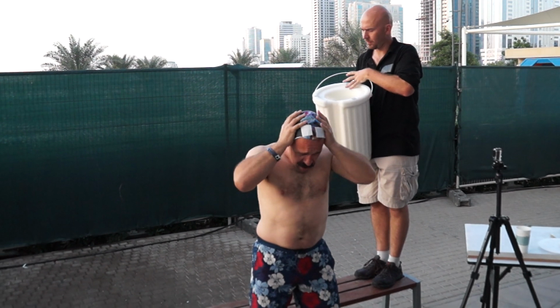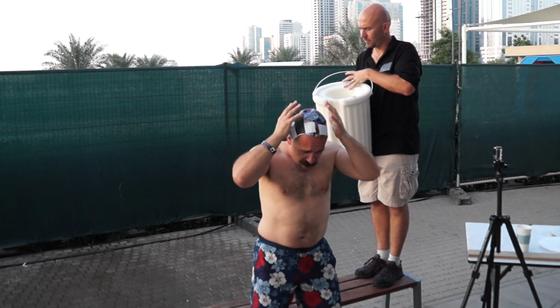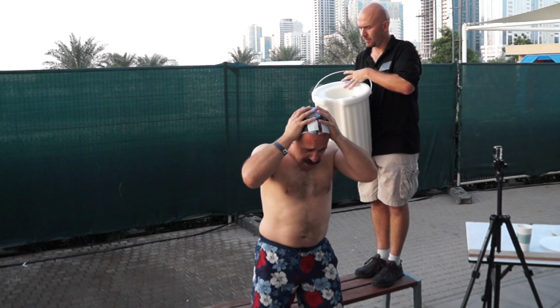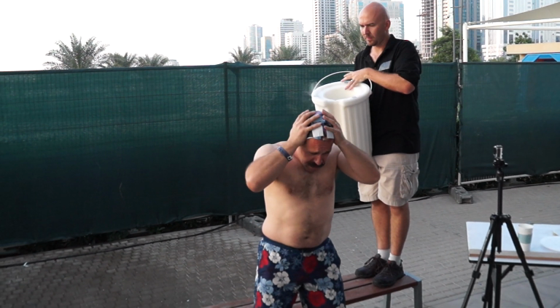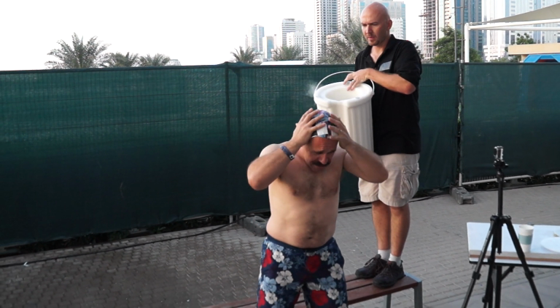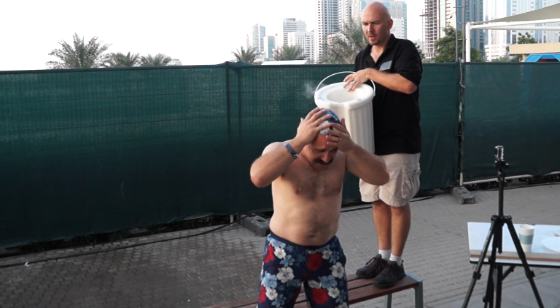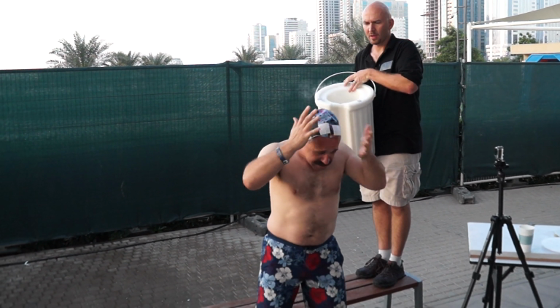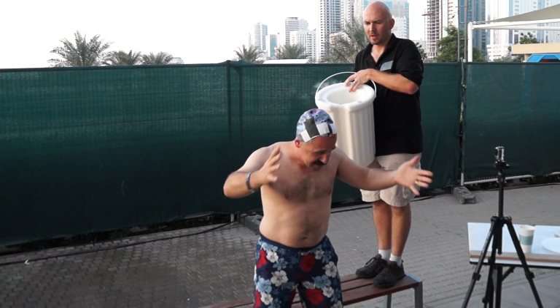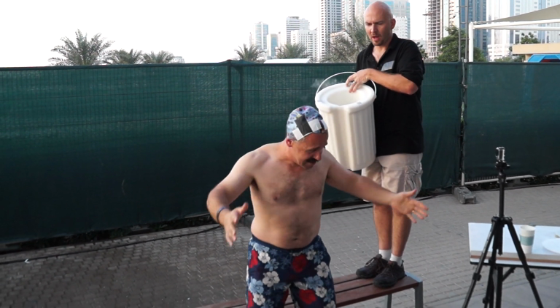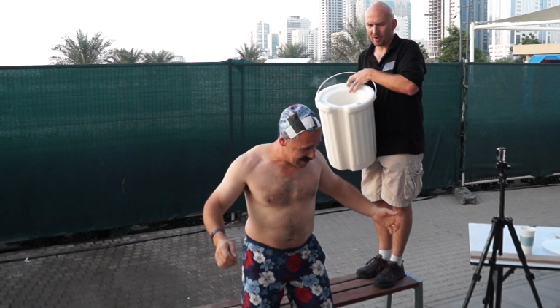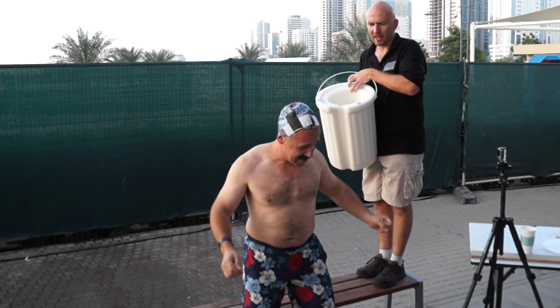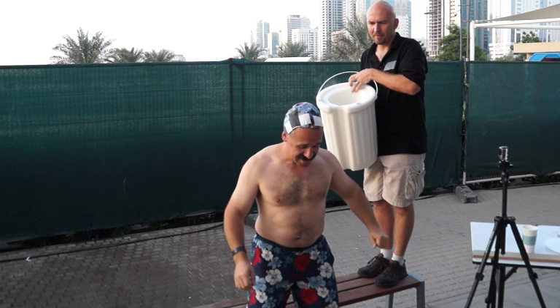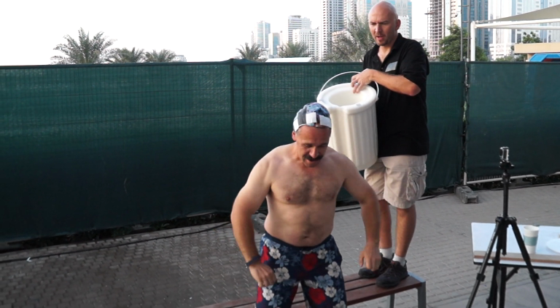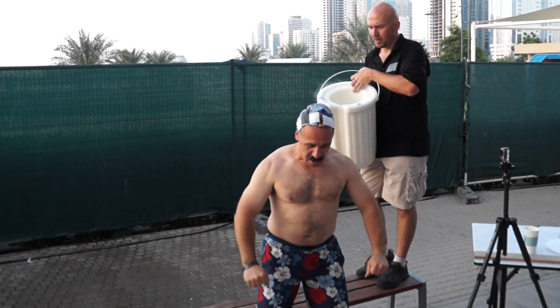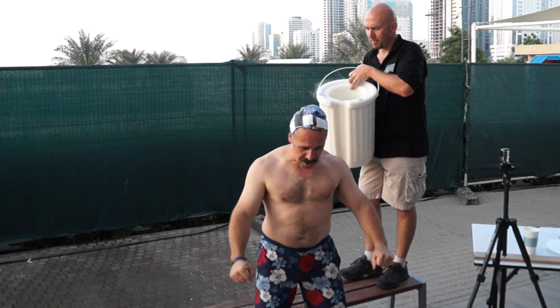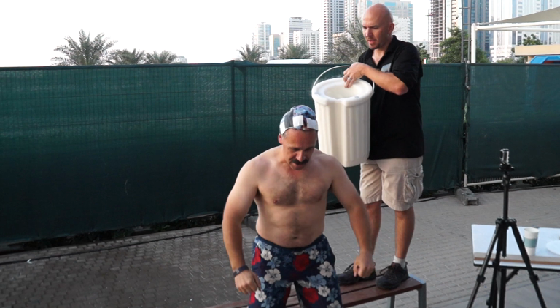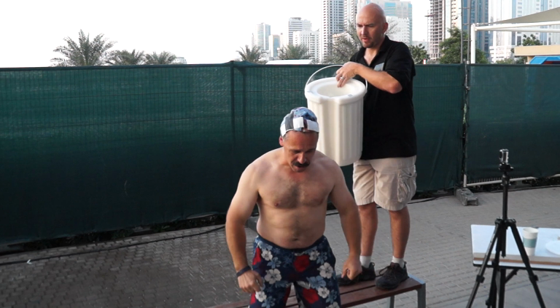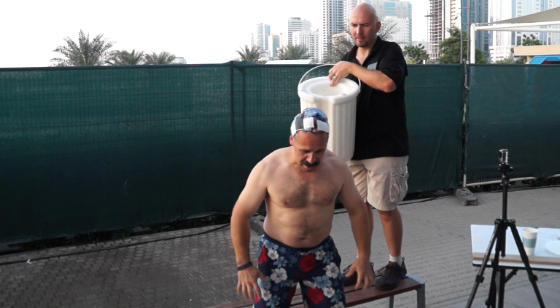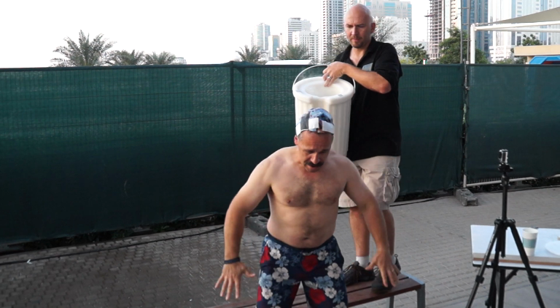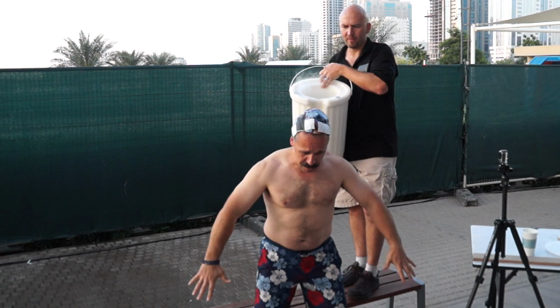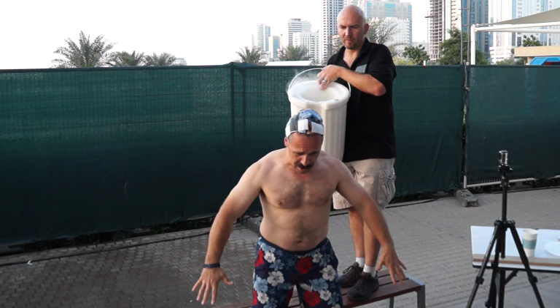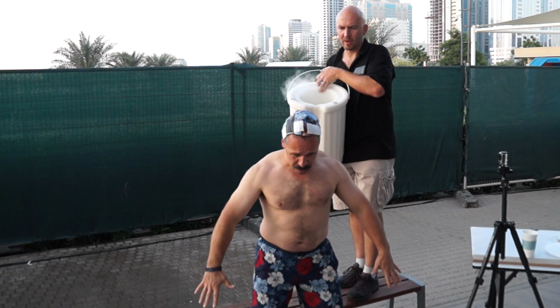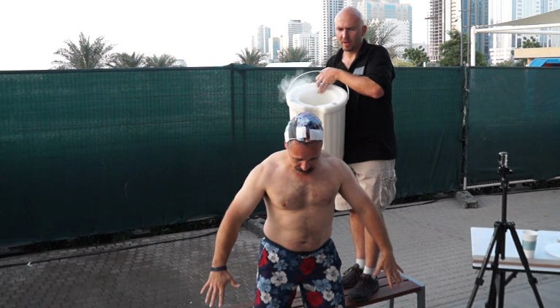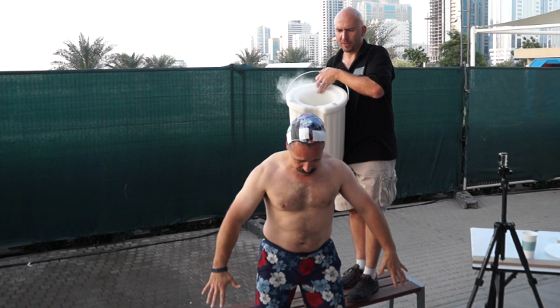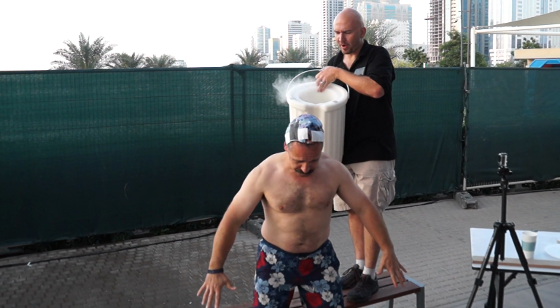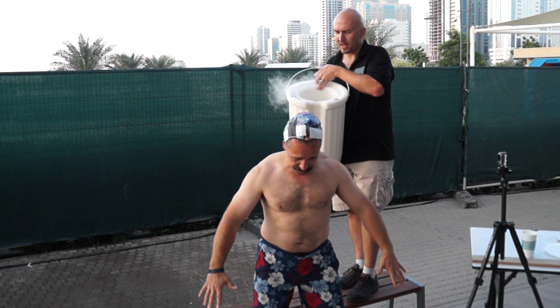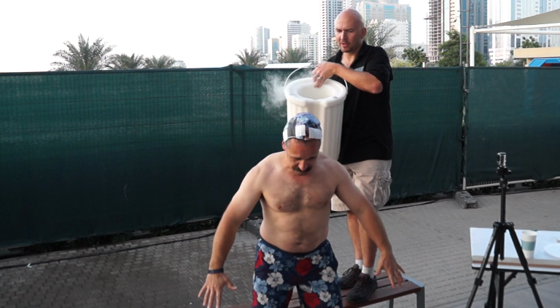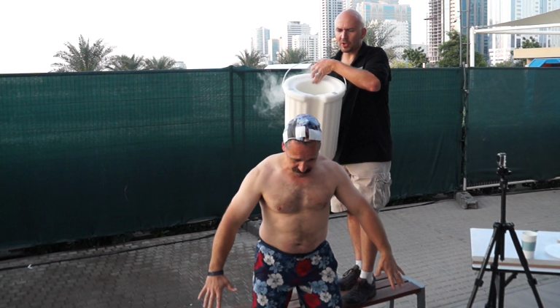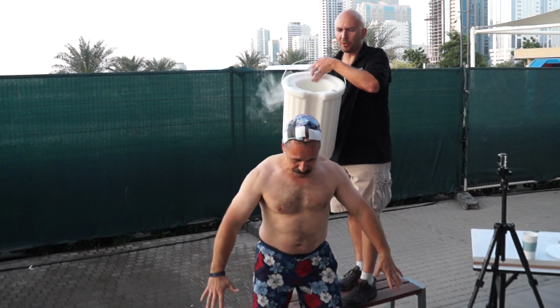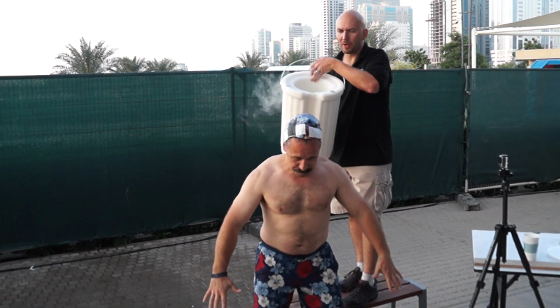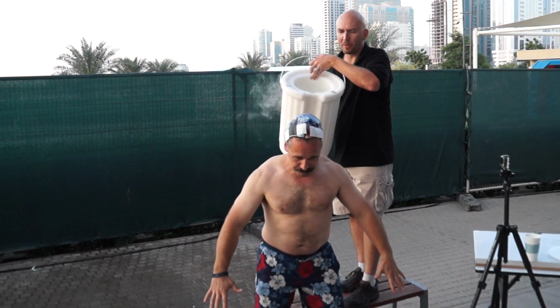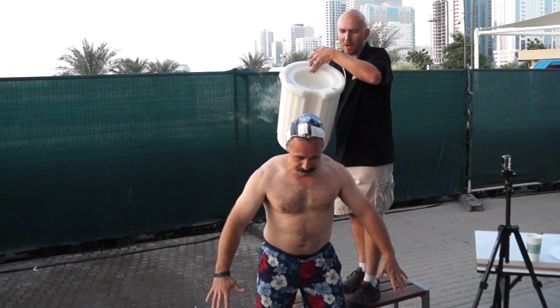Okay, you ready Duncan? I'm ready. Okay, right, here we go. Three, two, one.